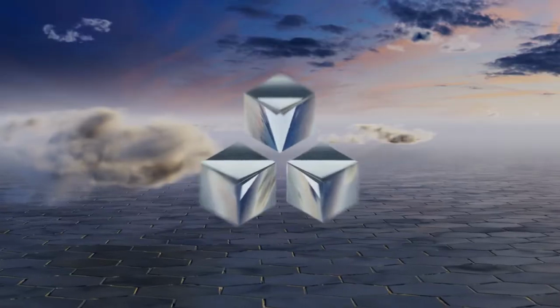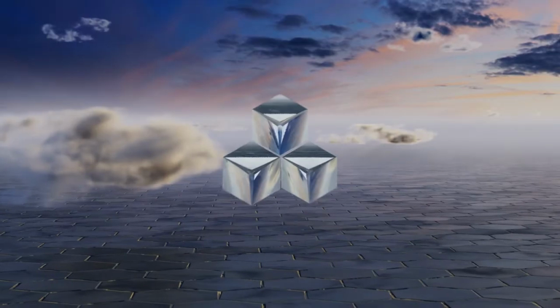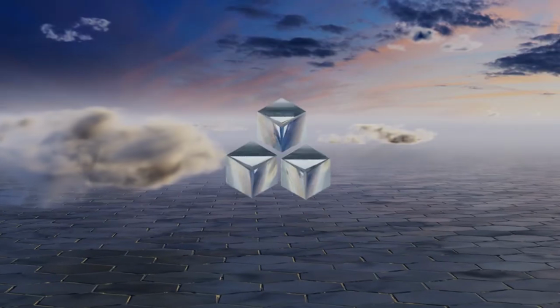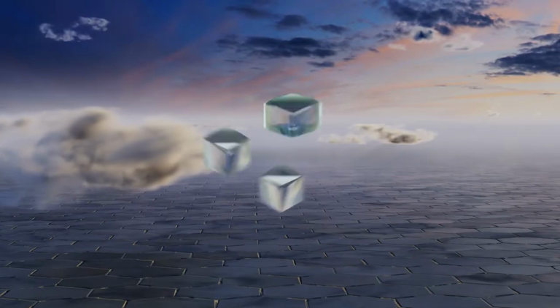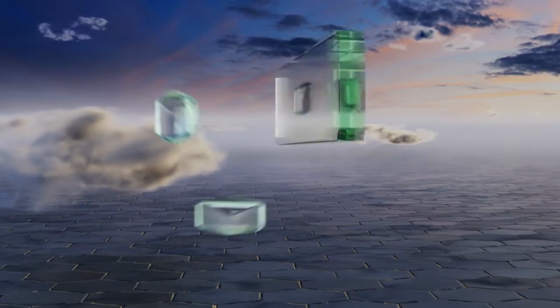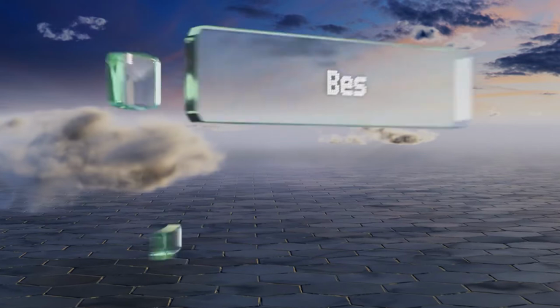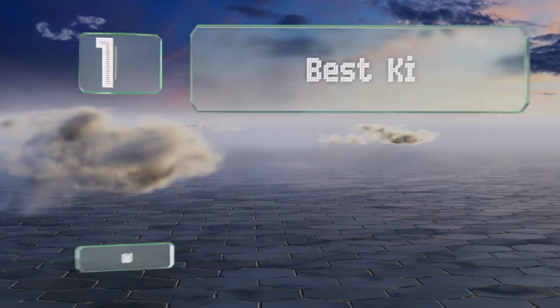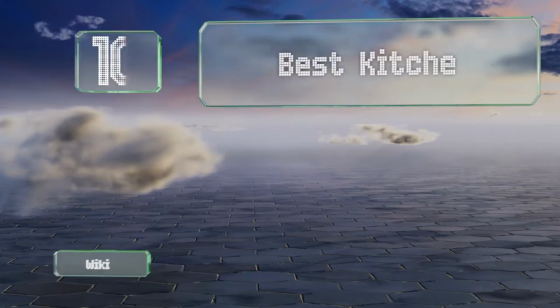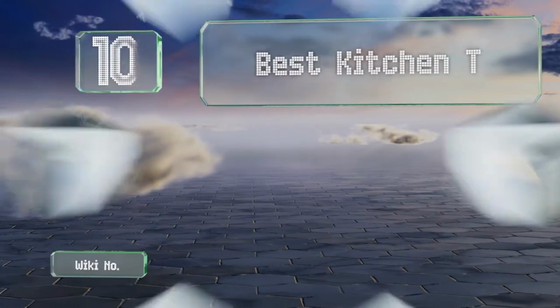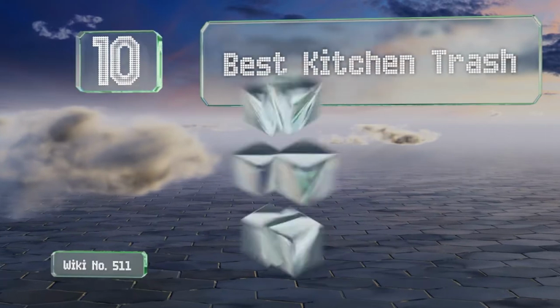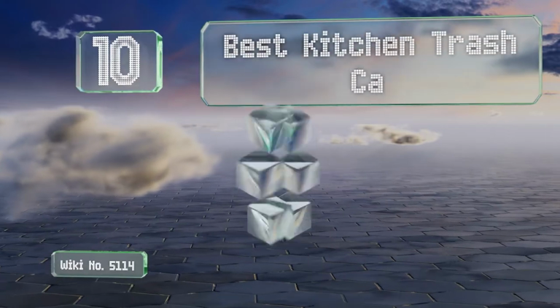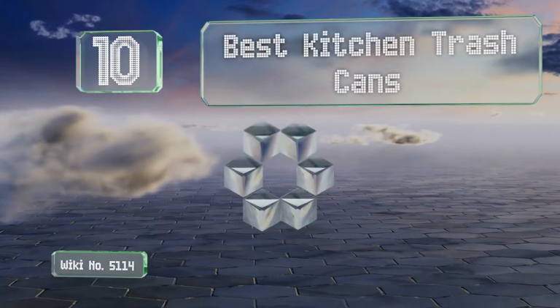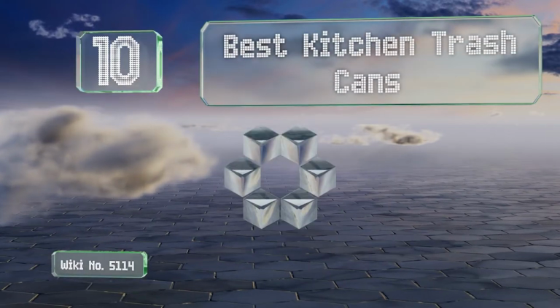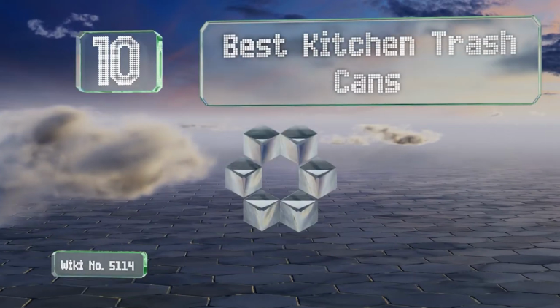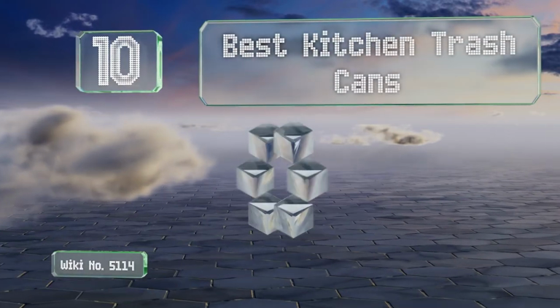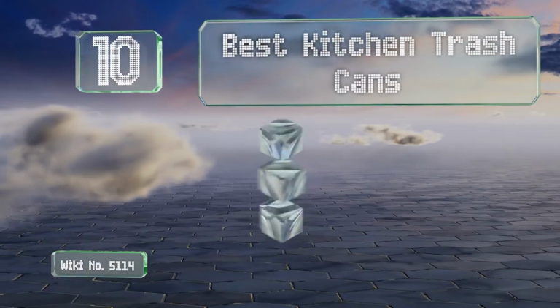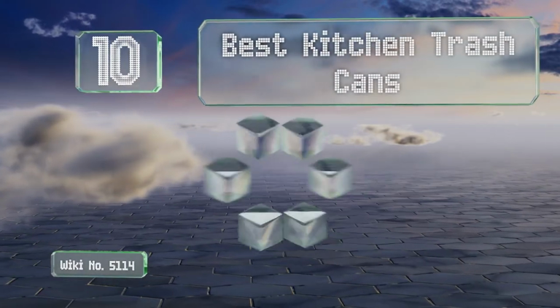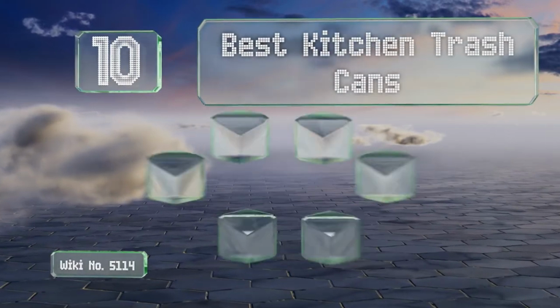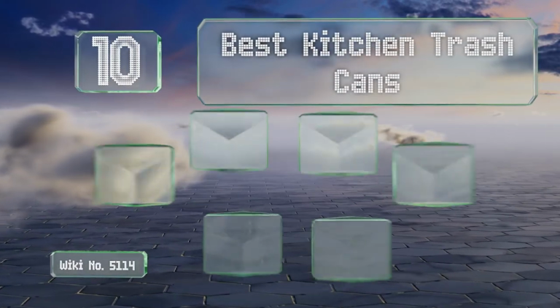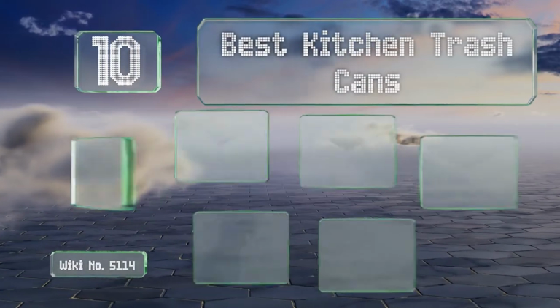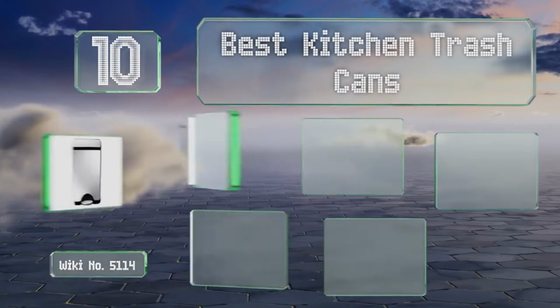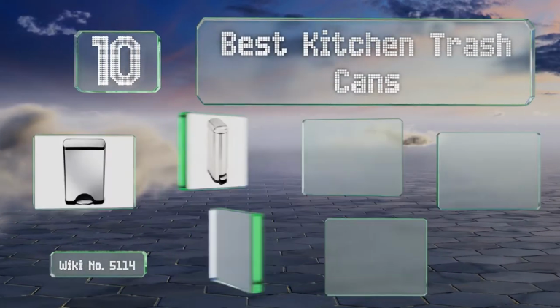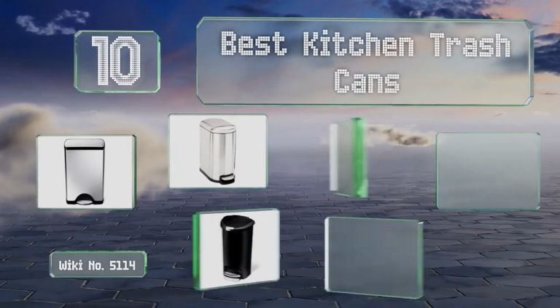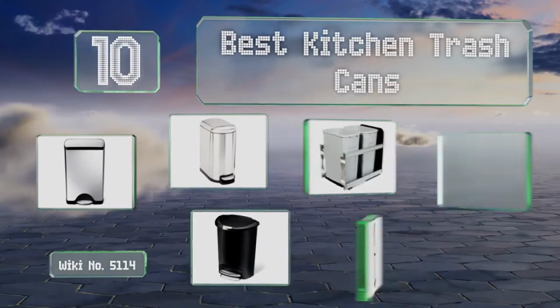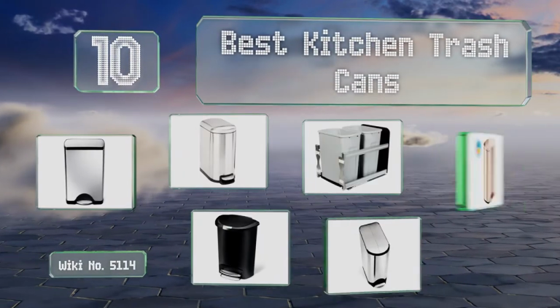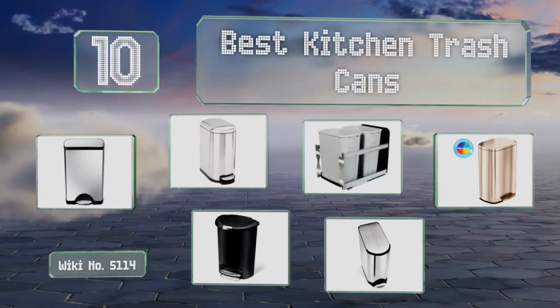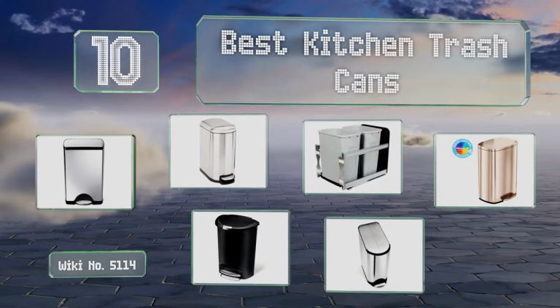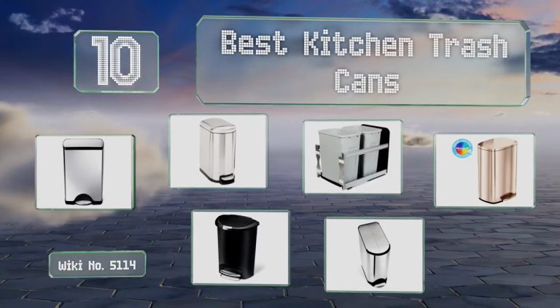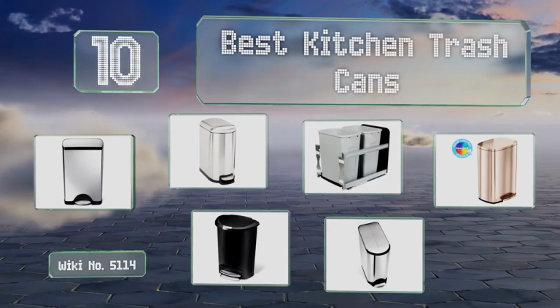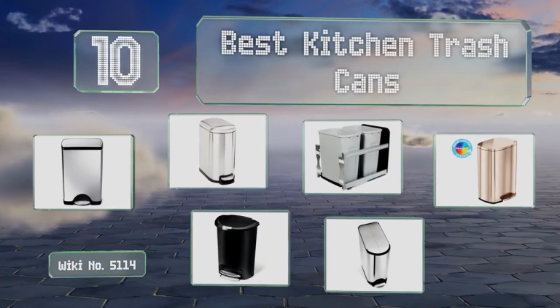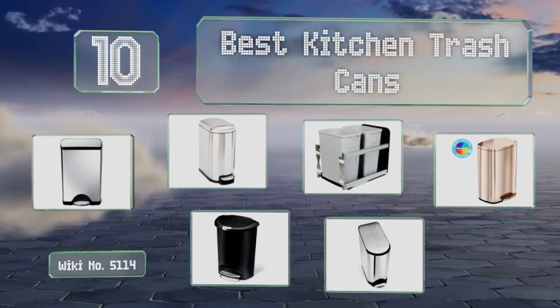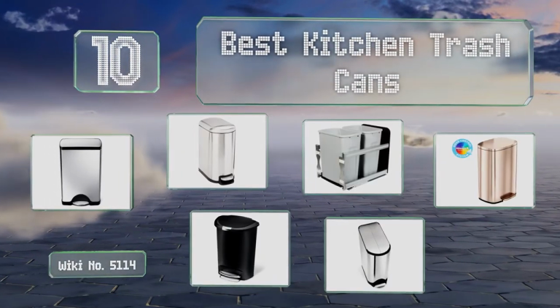EasyVid presents the 10 best kitchen trash cans. Let's get started with the list.